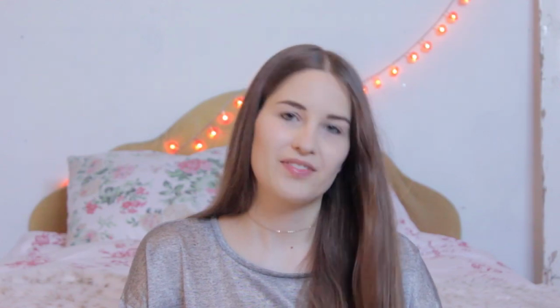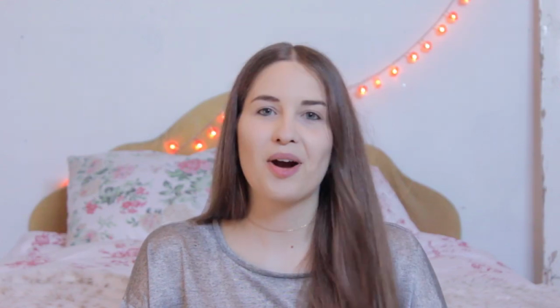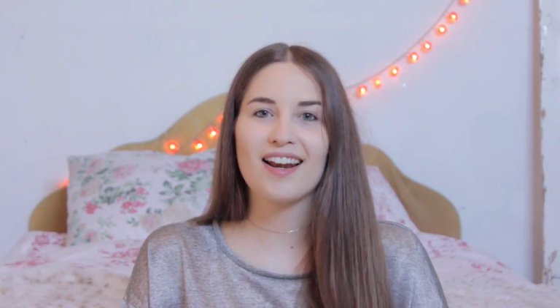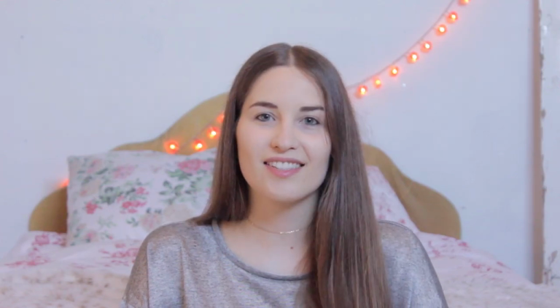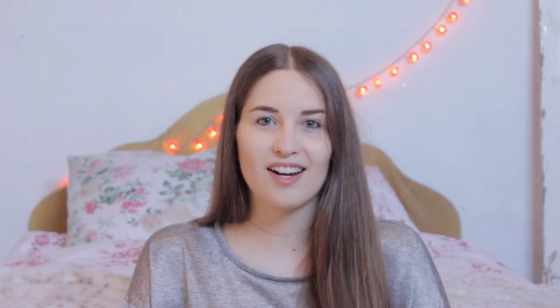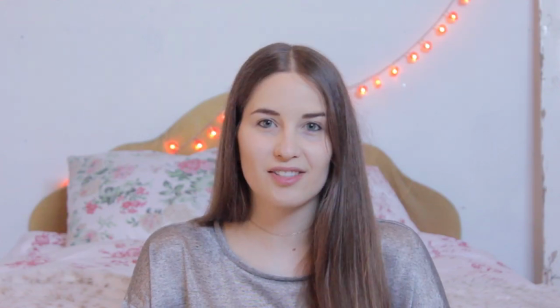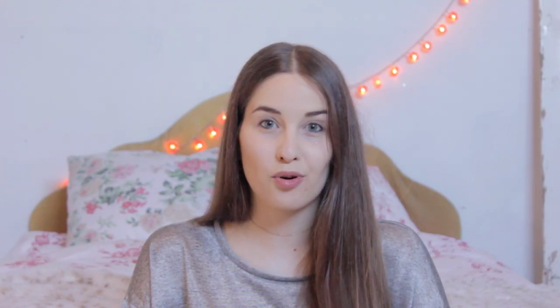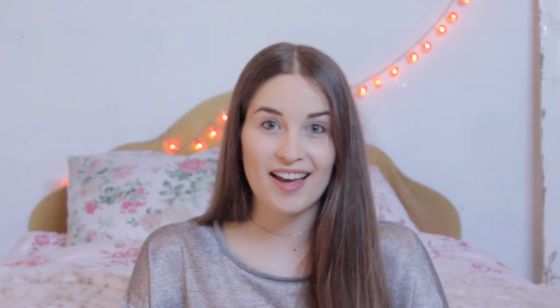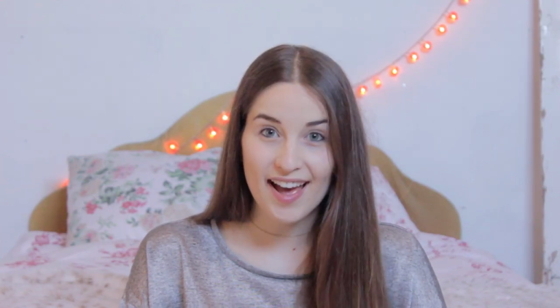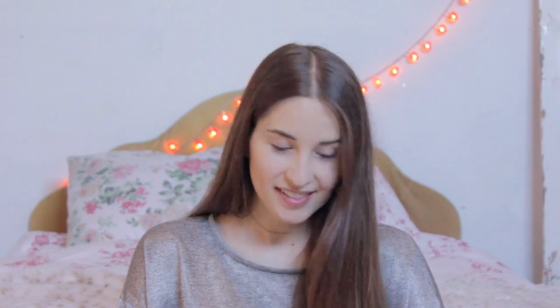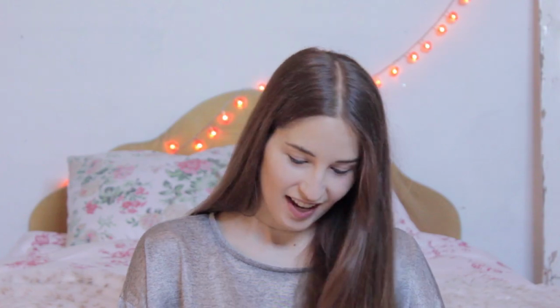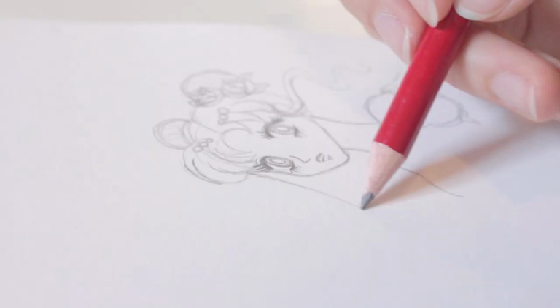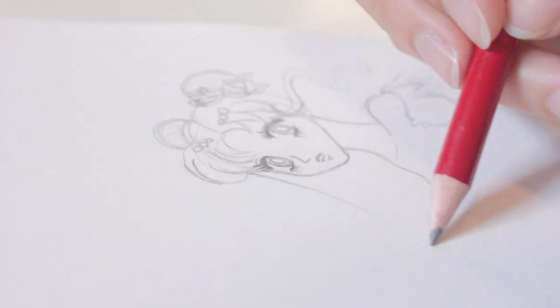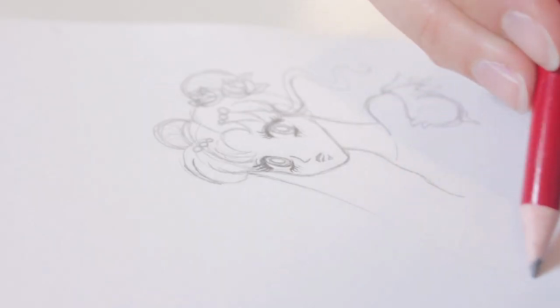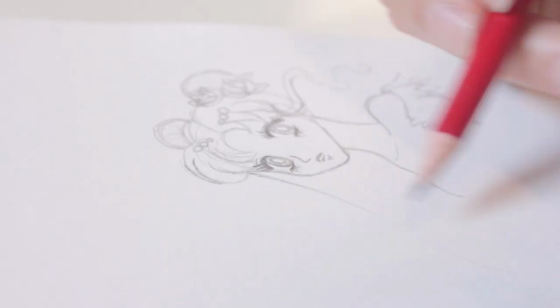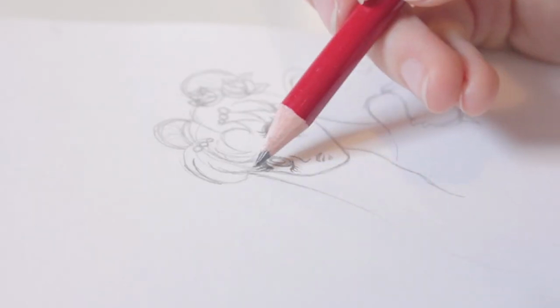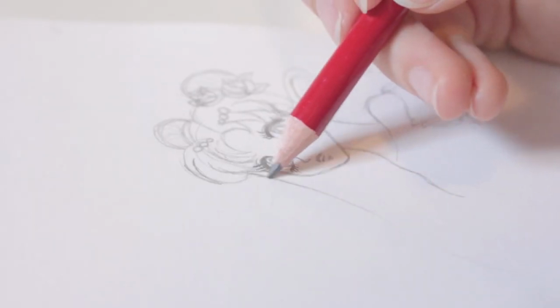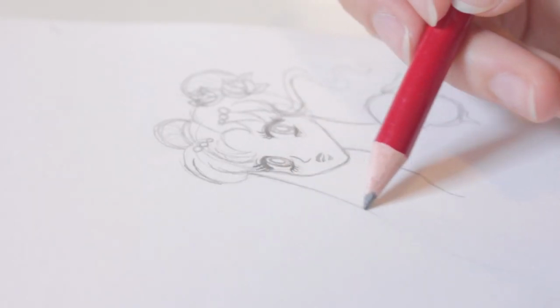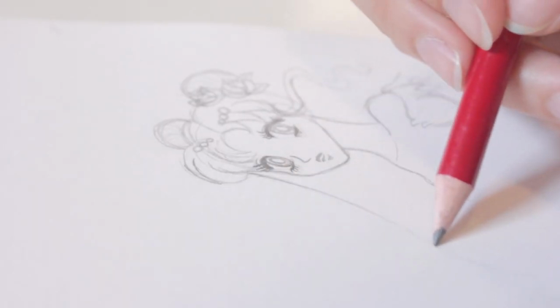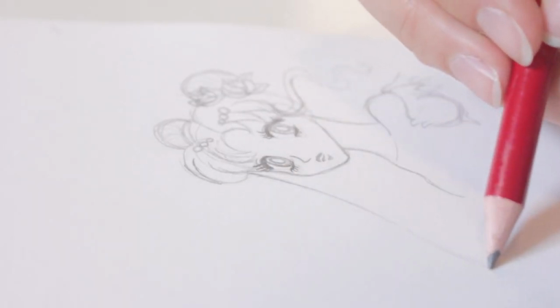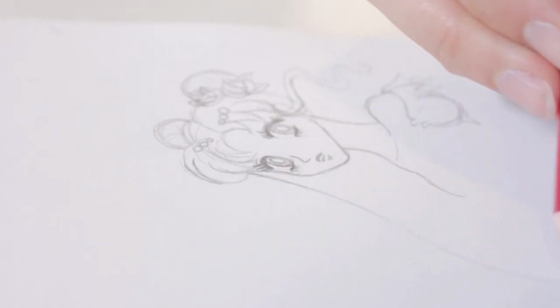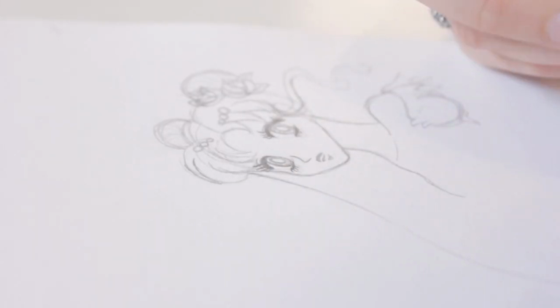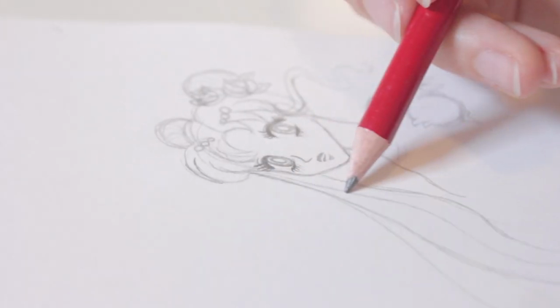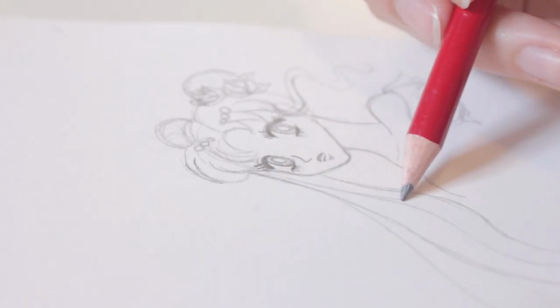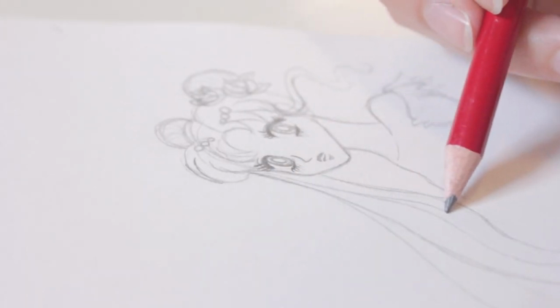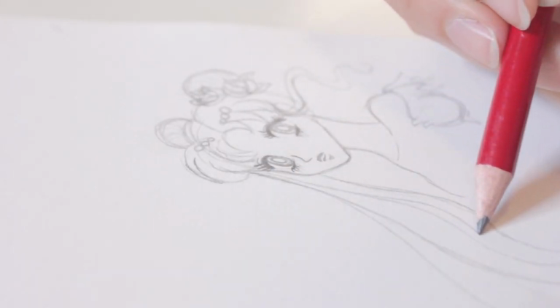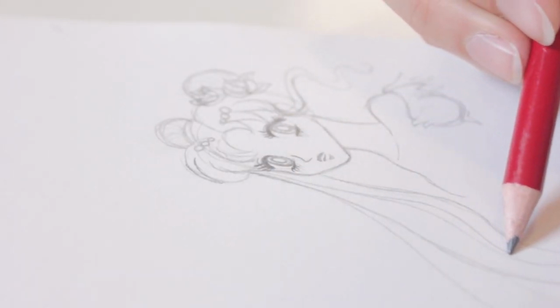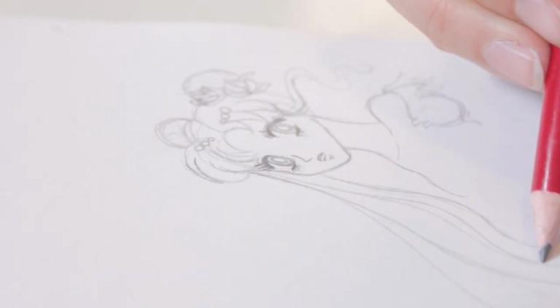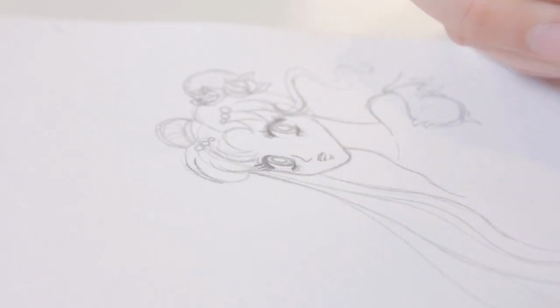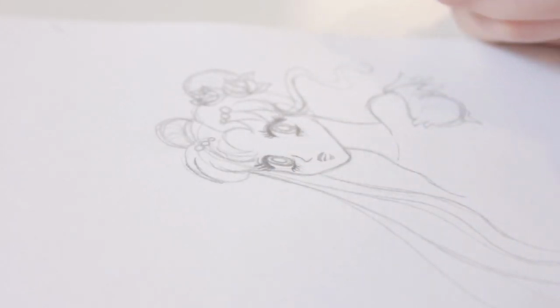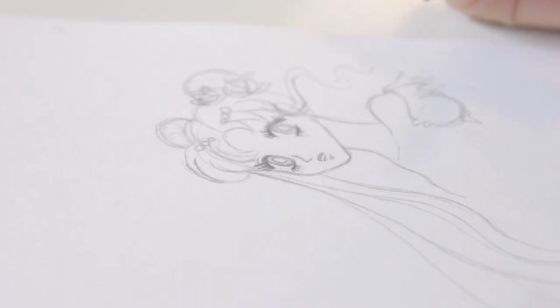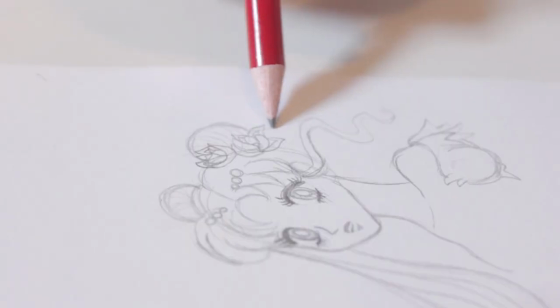All right, let's start drawing the hair. I love drawing hair — it's my favorite part of a whole character.